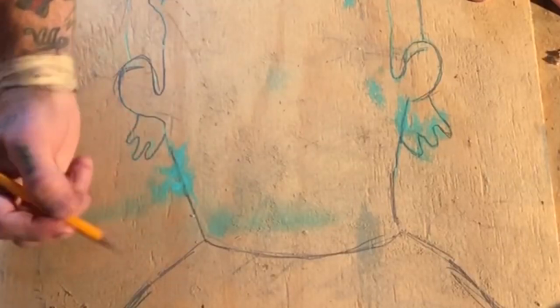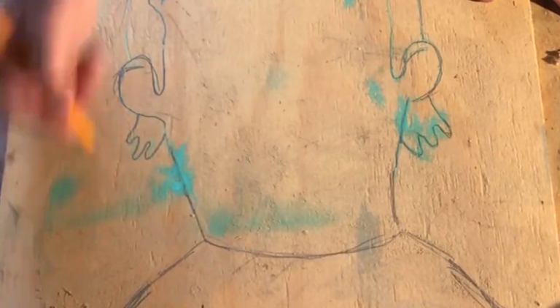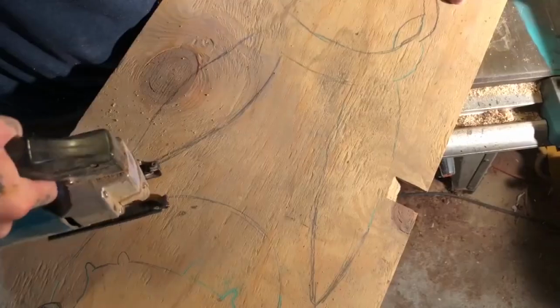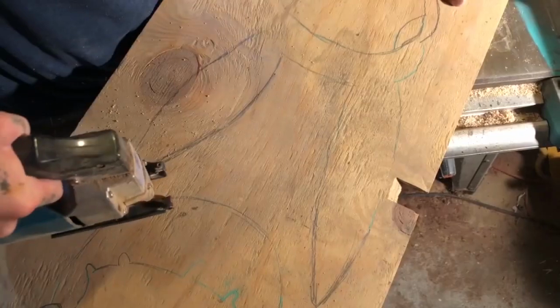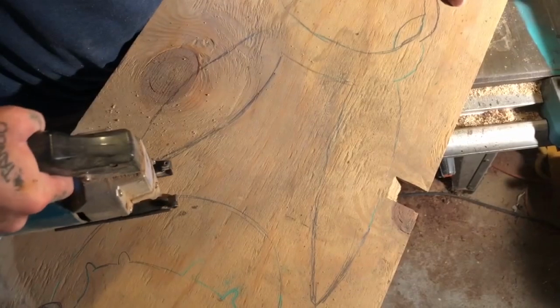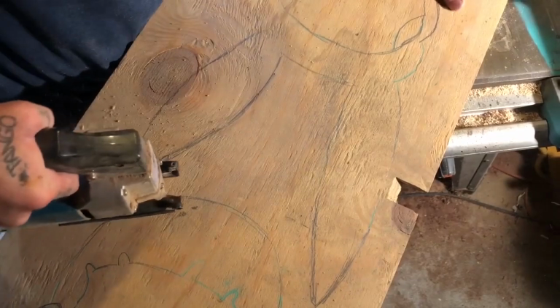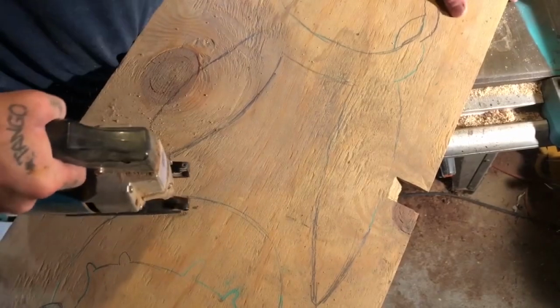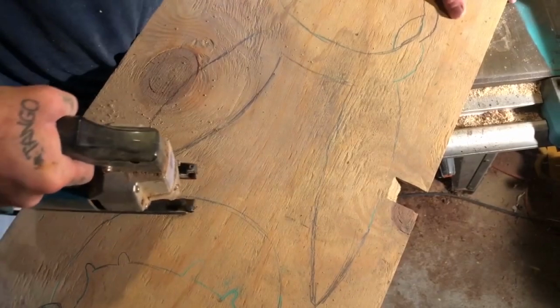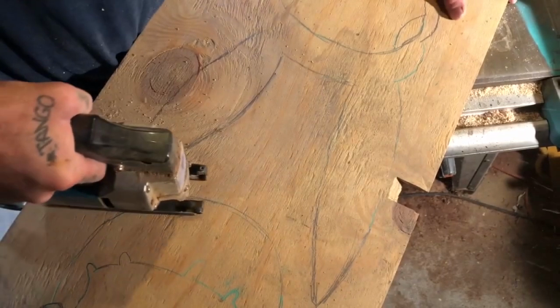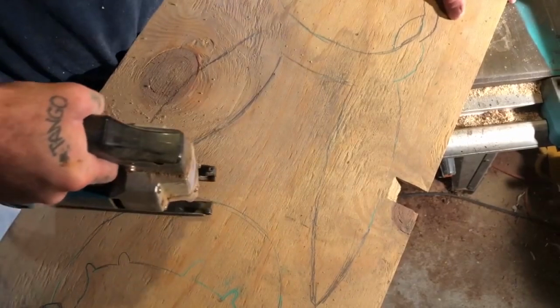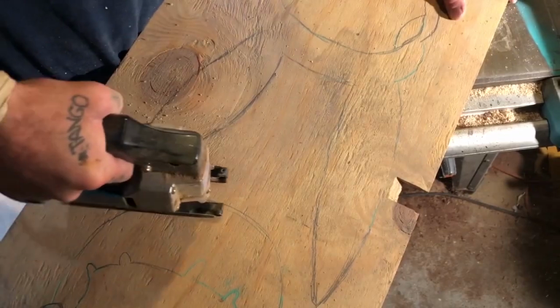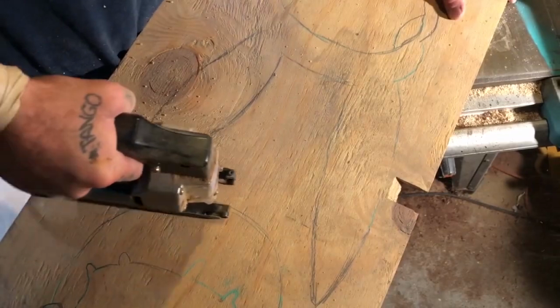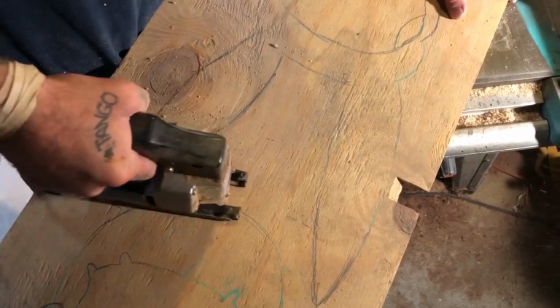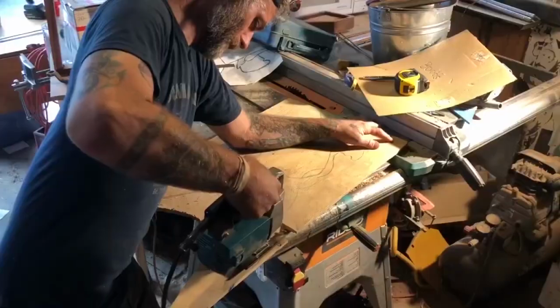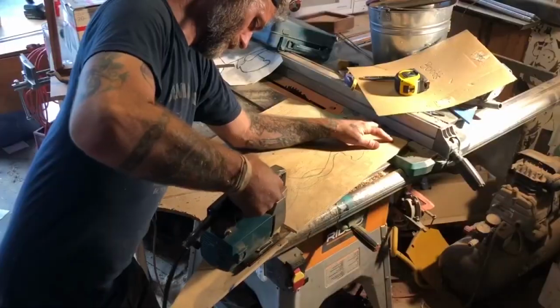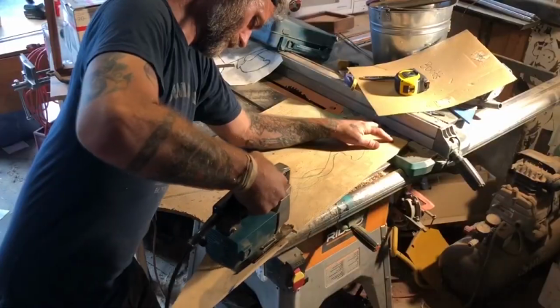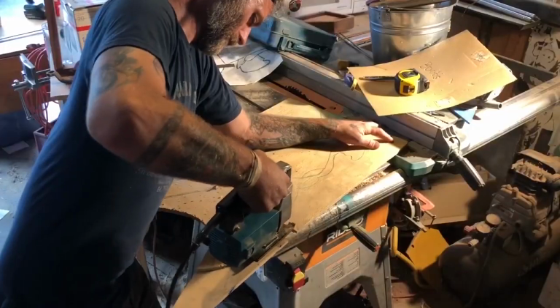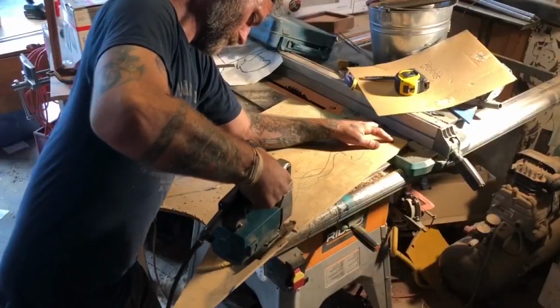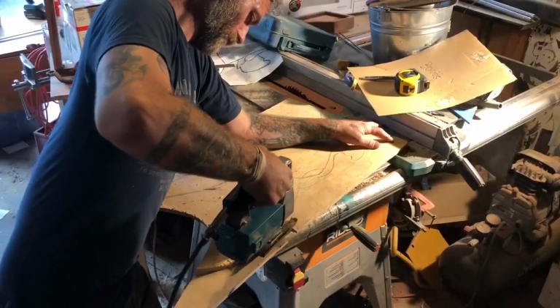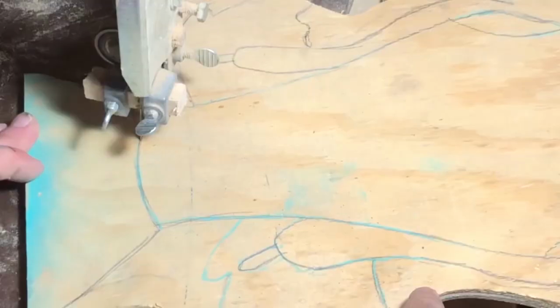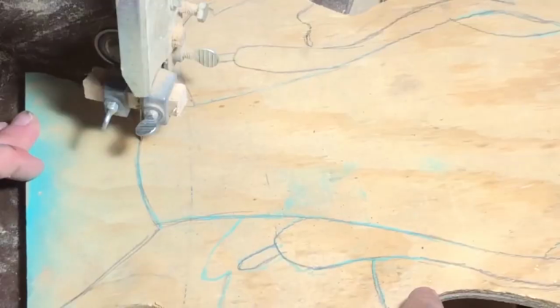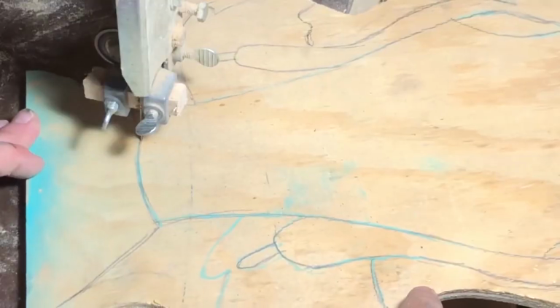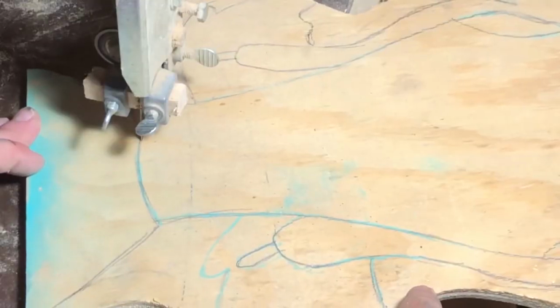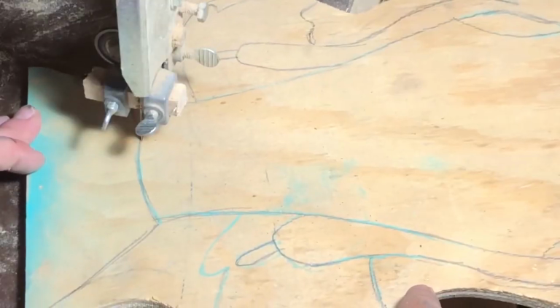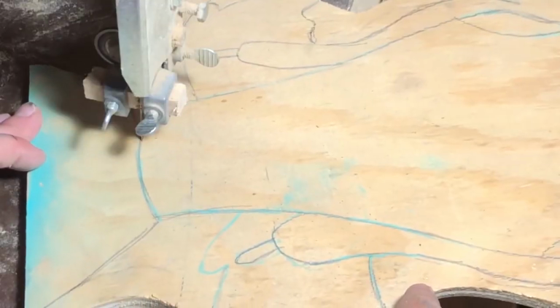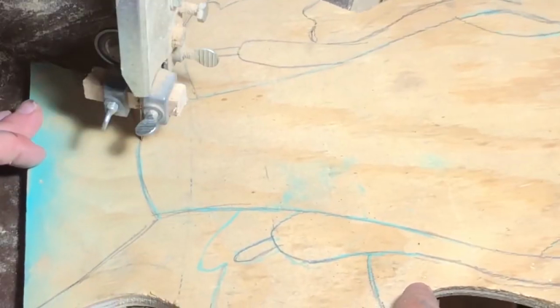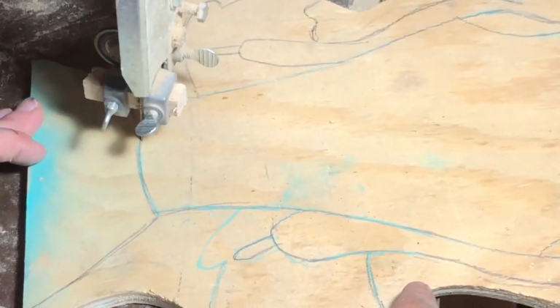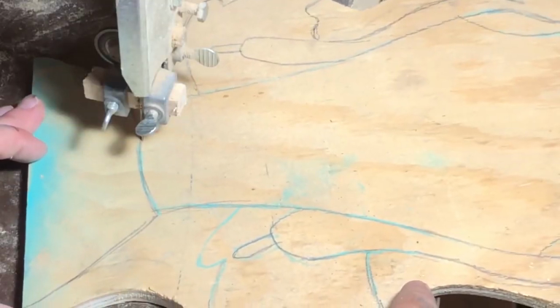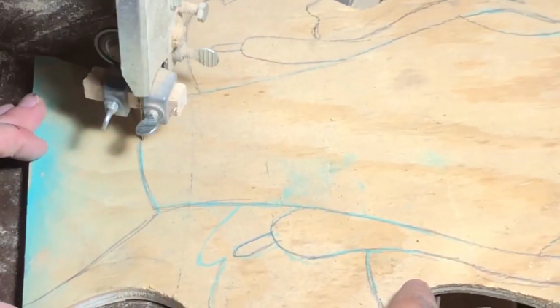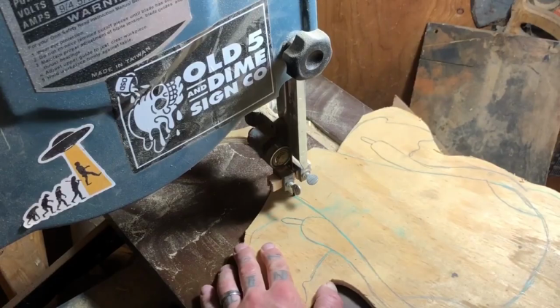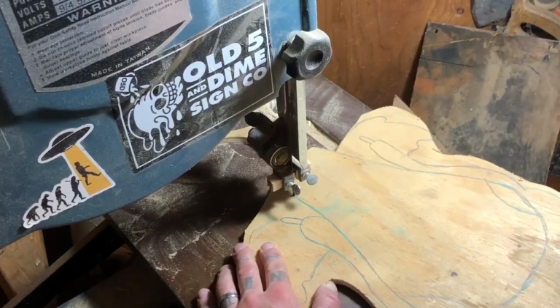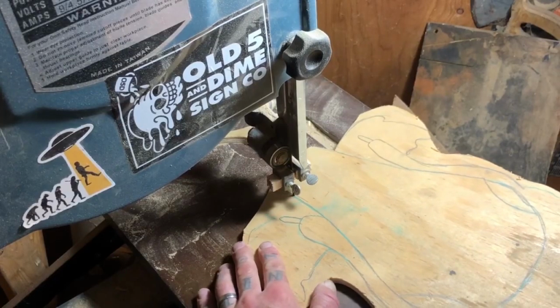And speaking of cutting them out, here I am using my jigsaw to cut out the basic shape before I move over to the bandsaw.